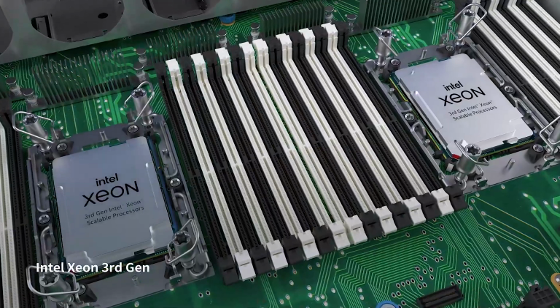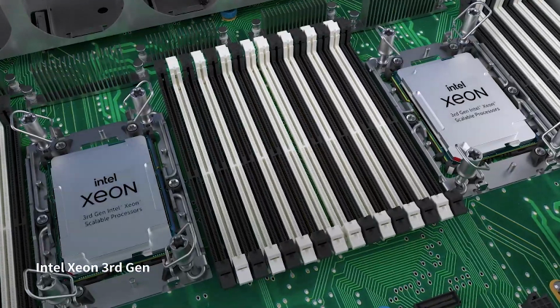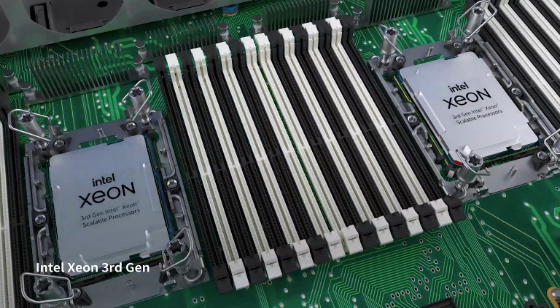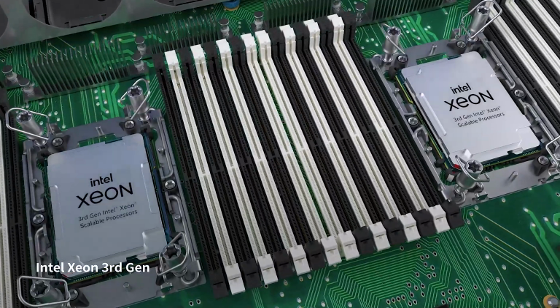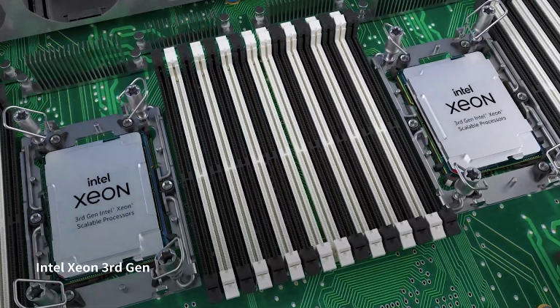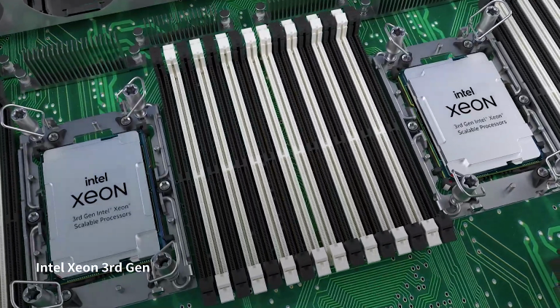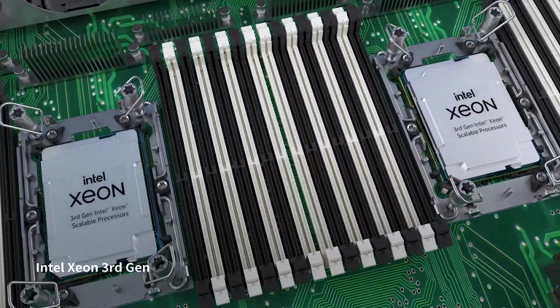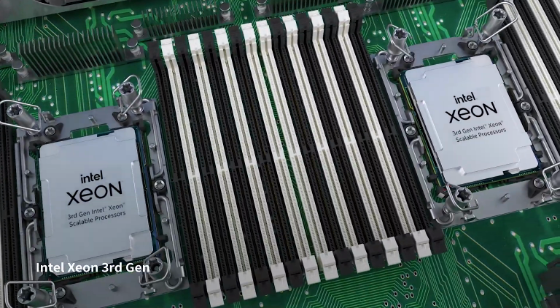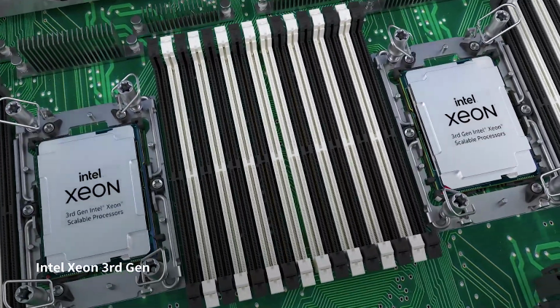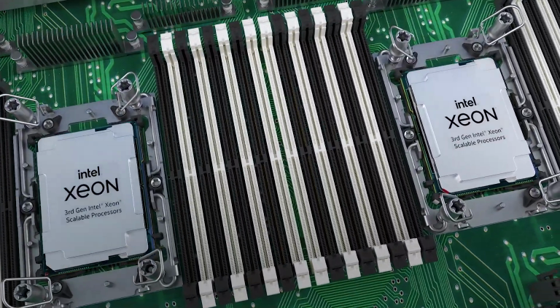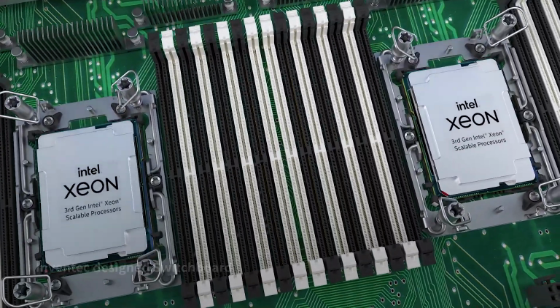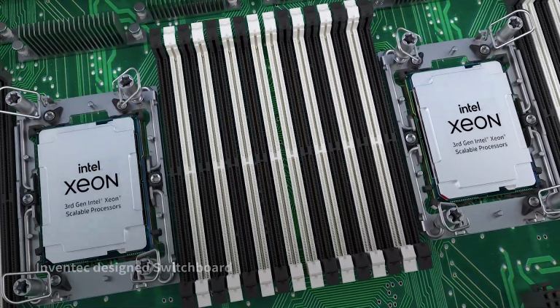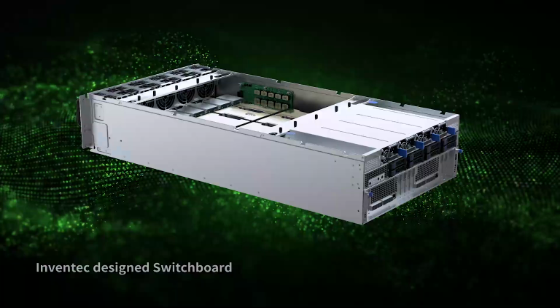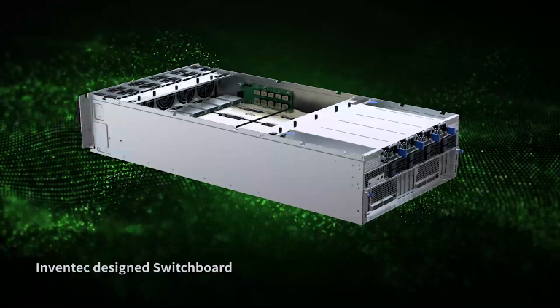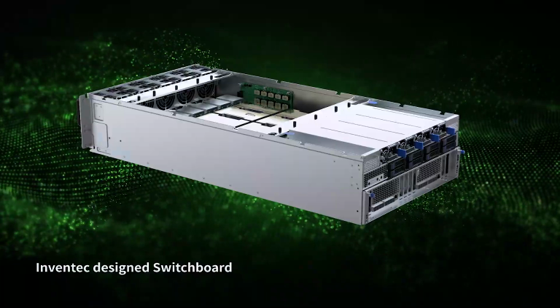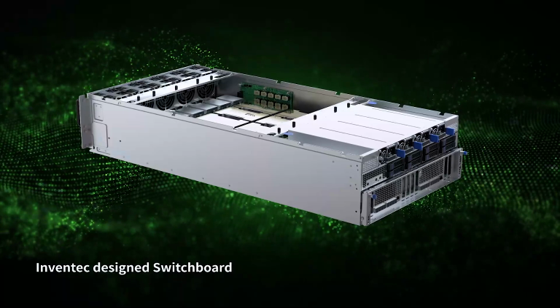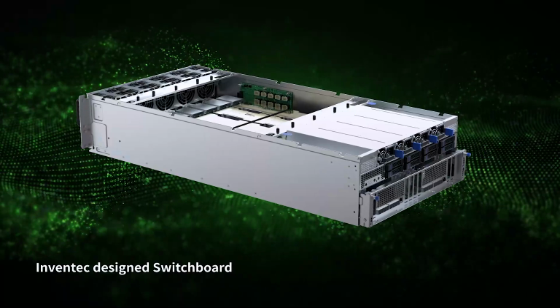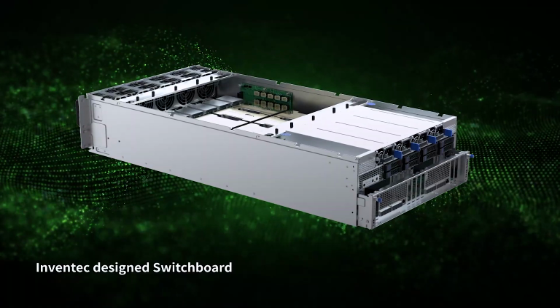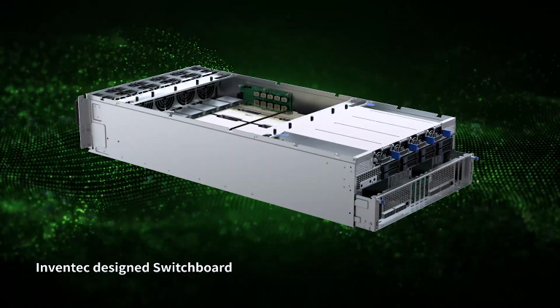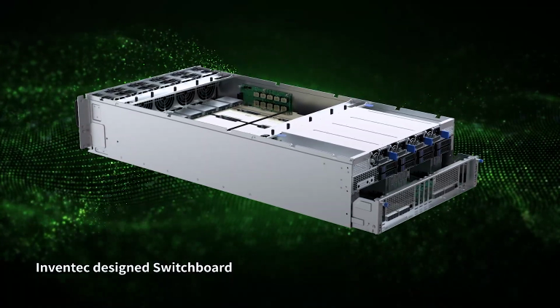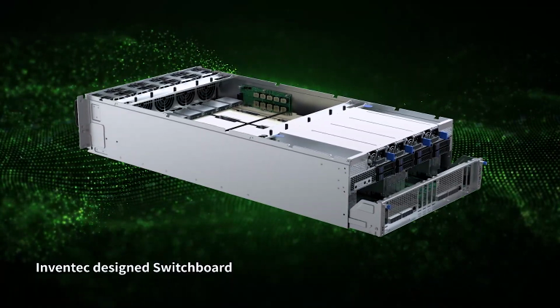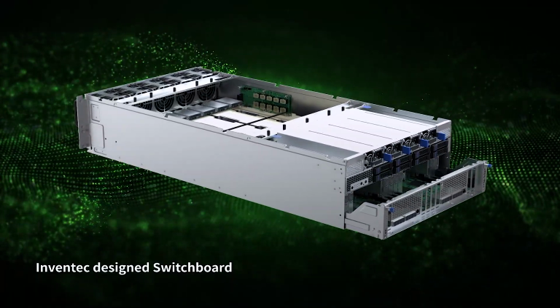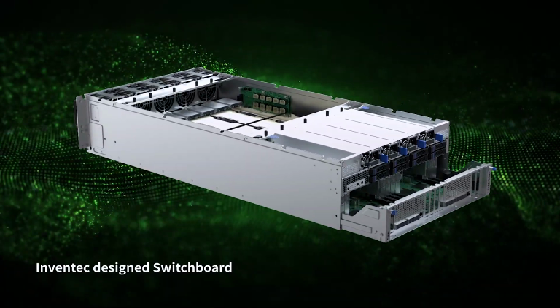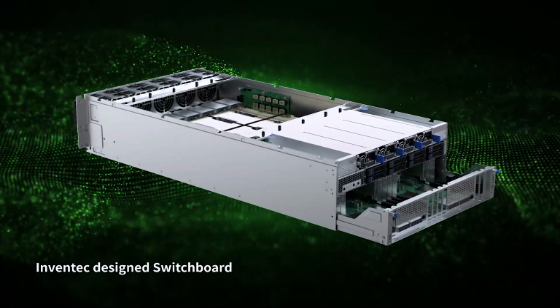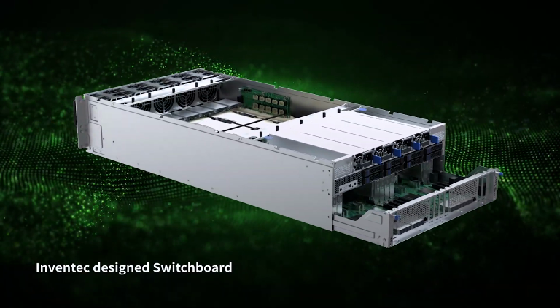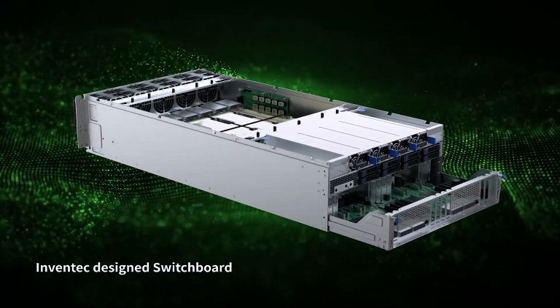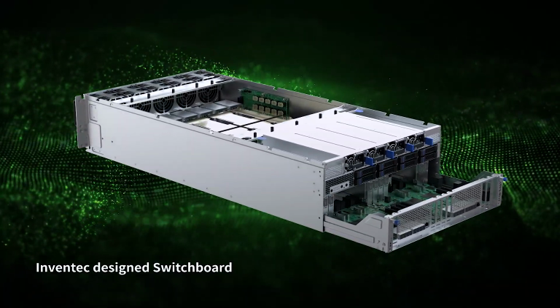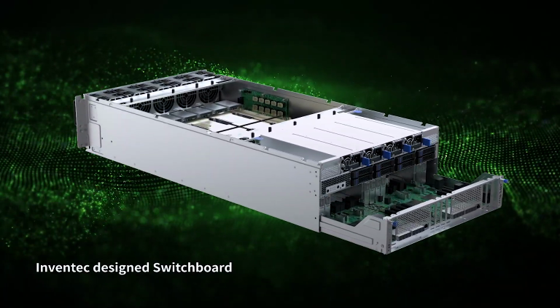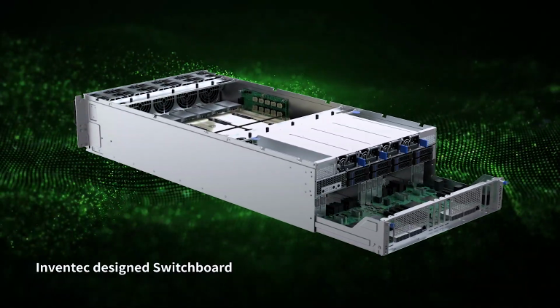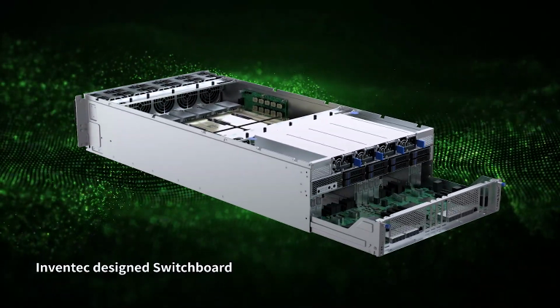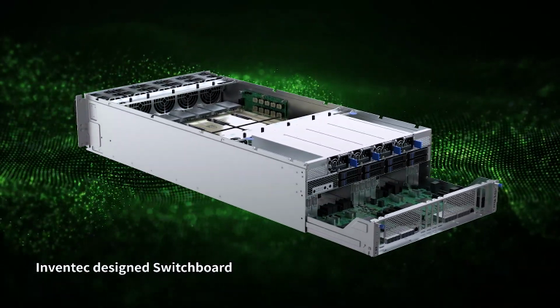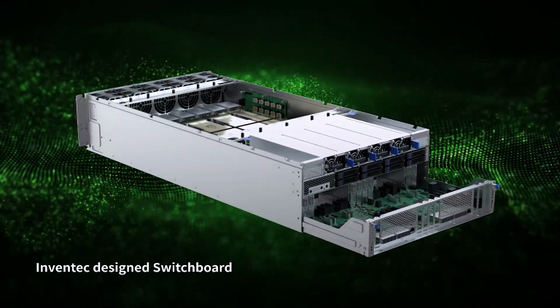Also, it combines the GPU node and host node perfectly by InVentec's designed switchboard.